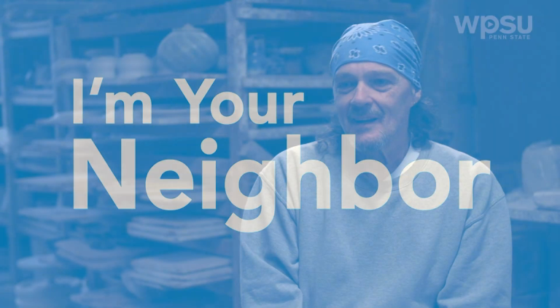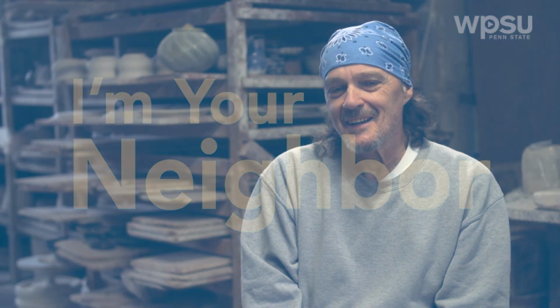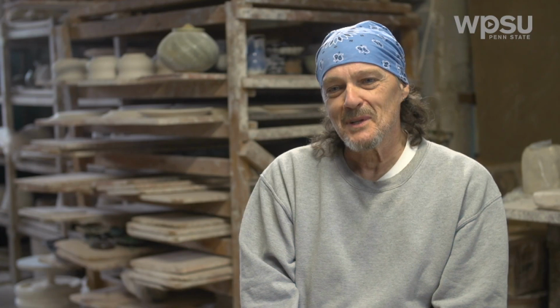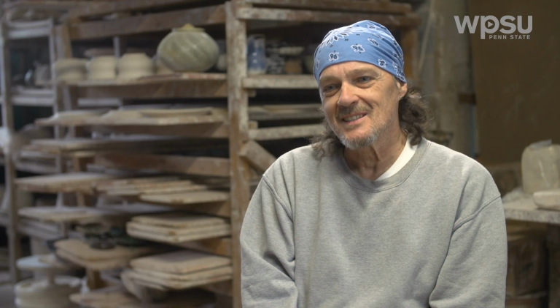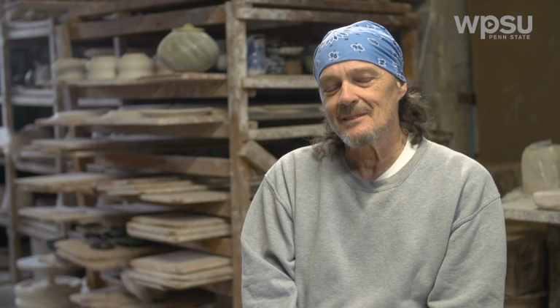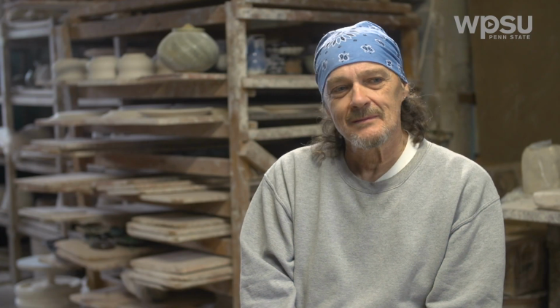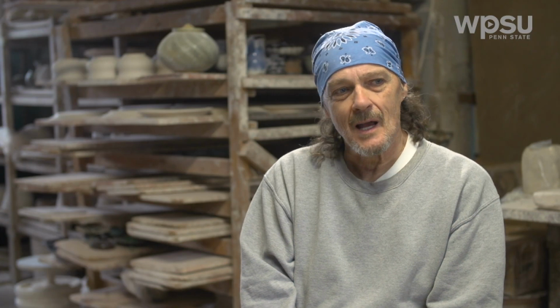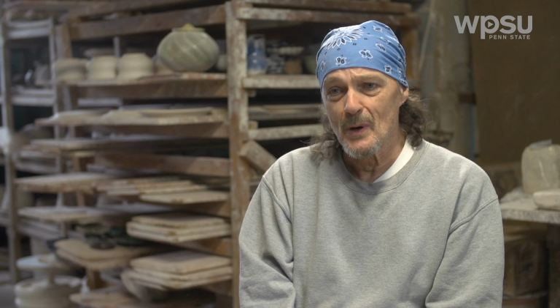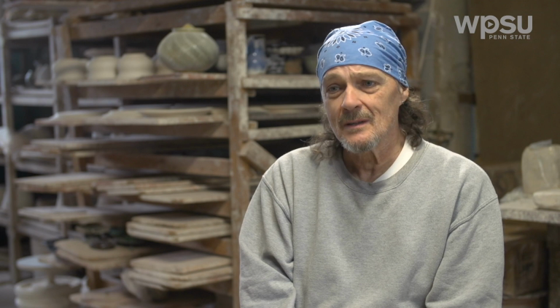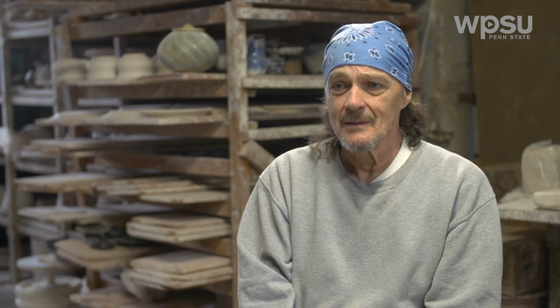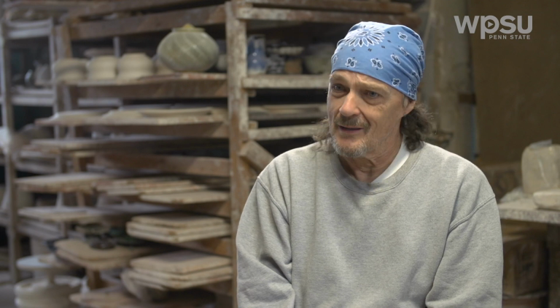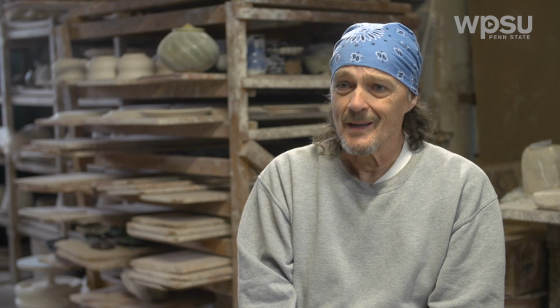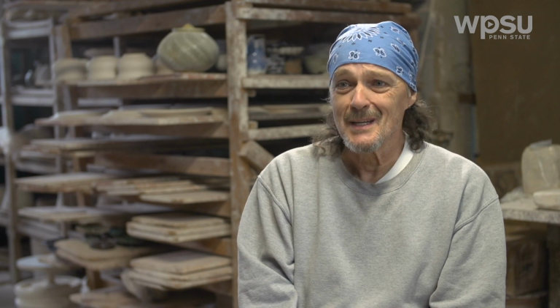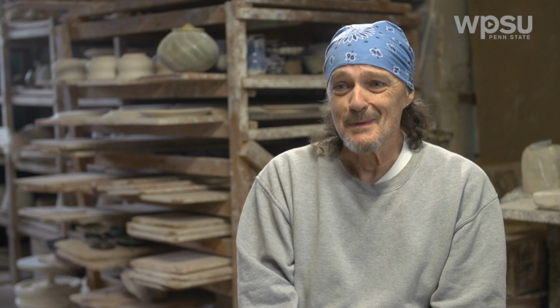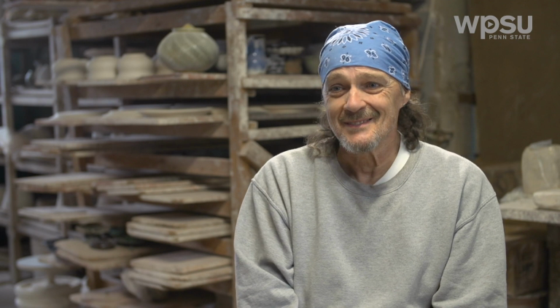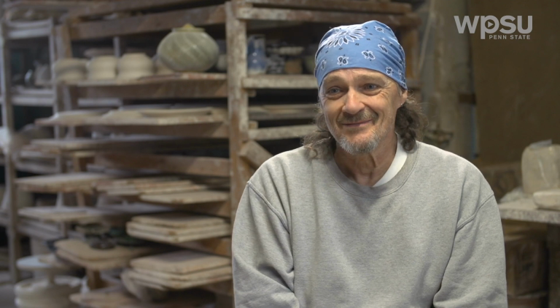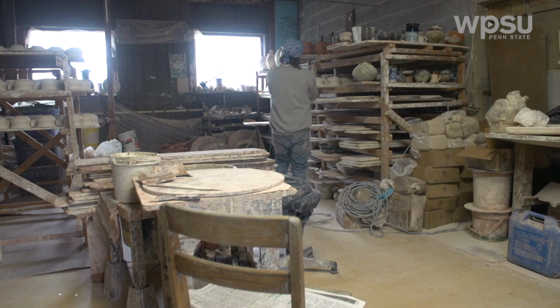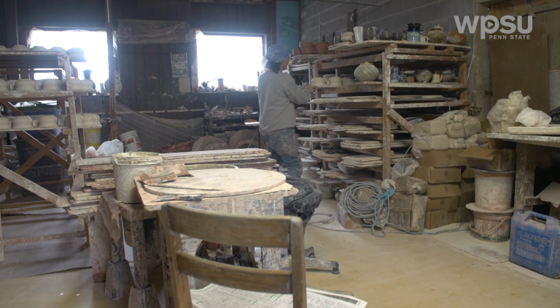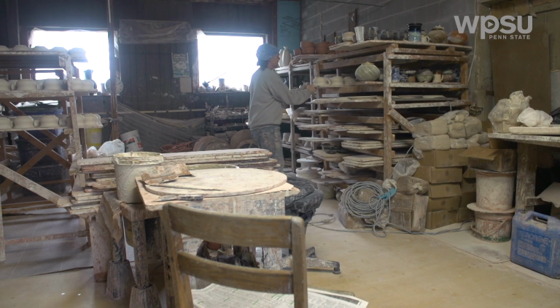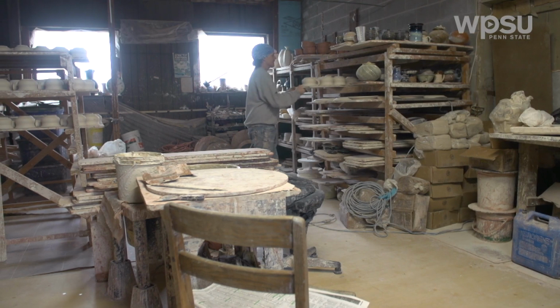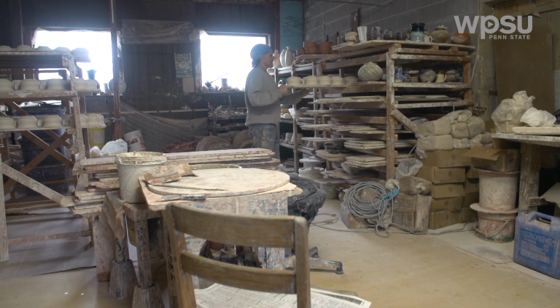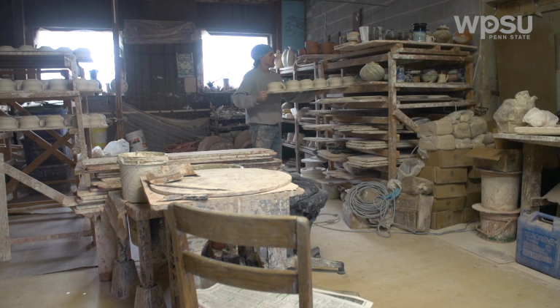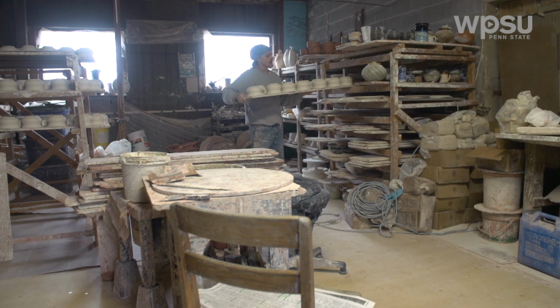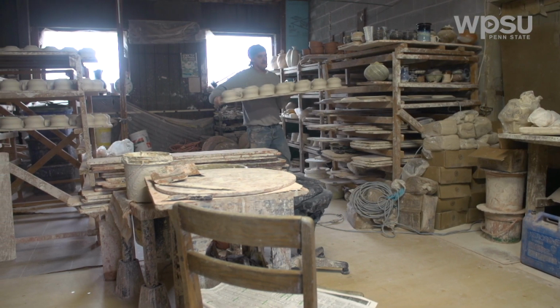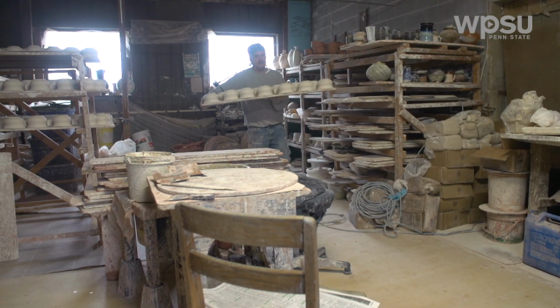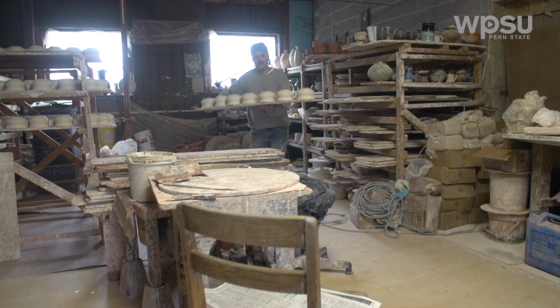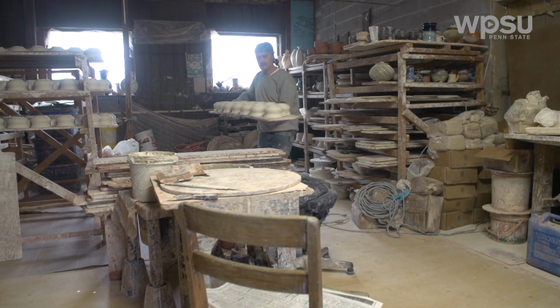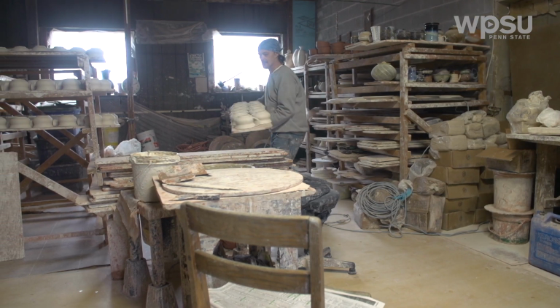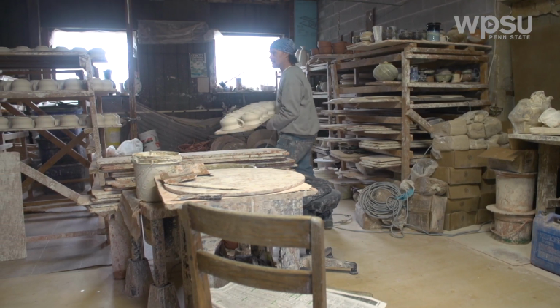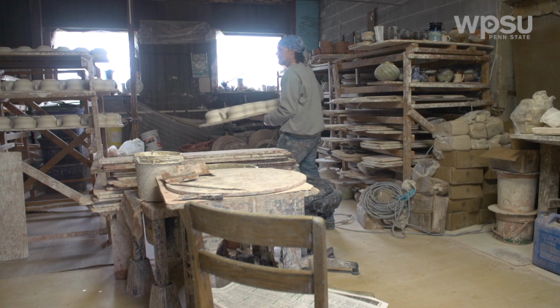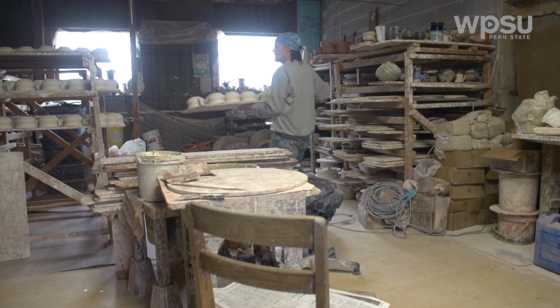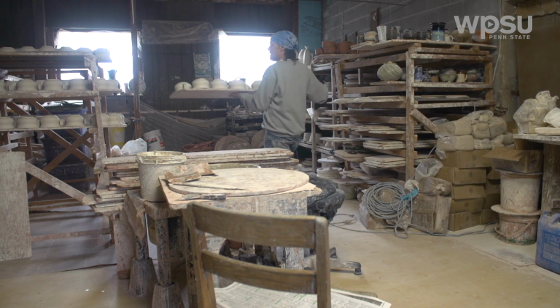Hi, I'm Danny Staten. I'm a potter and I'm your neighbor. I've been in this studio for like 22 years maybe.